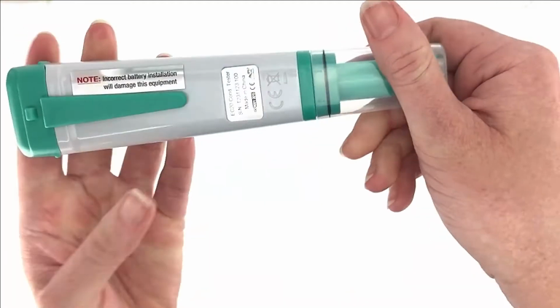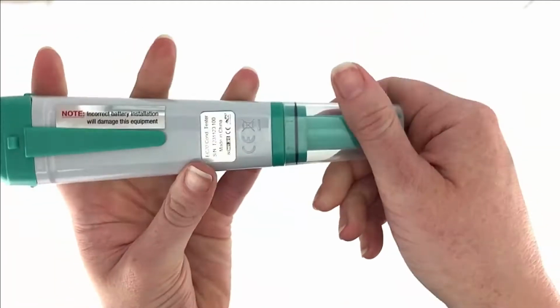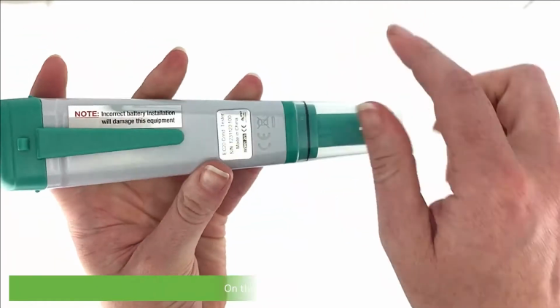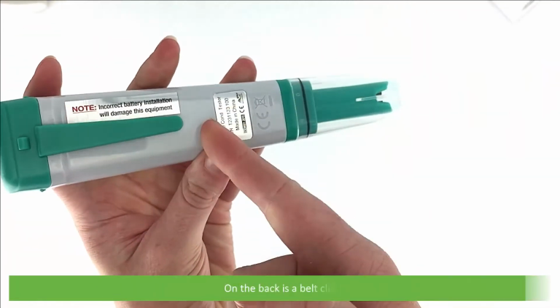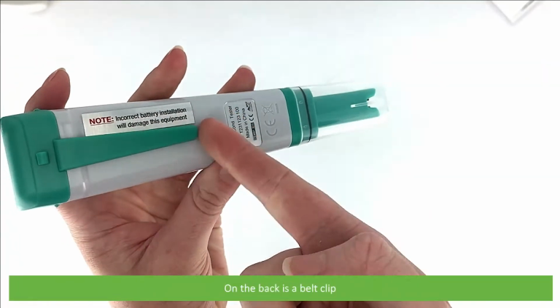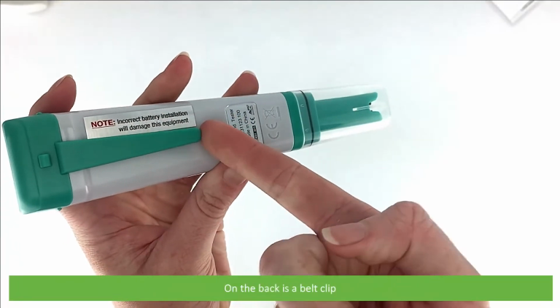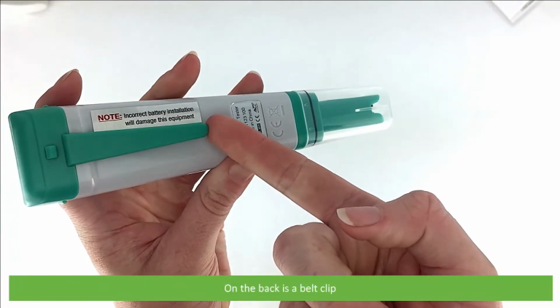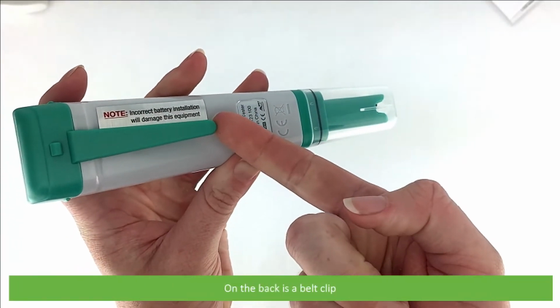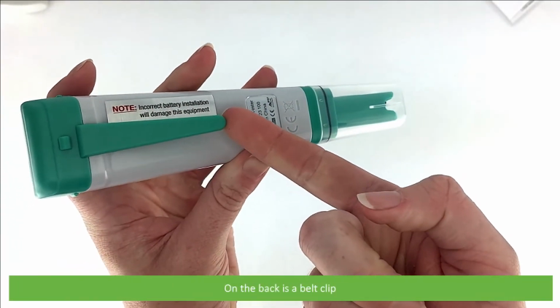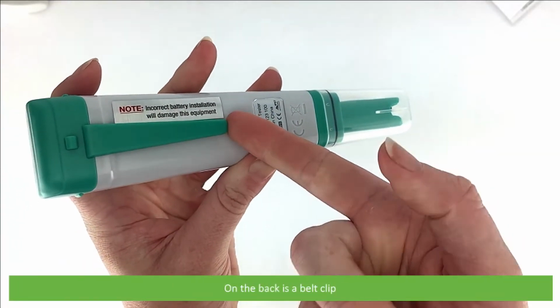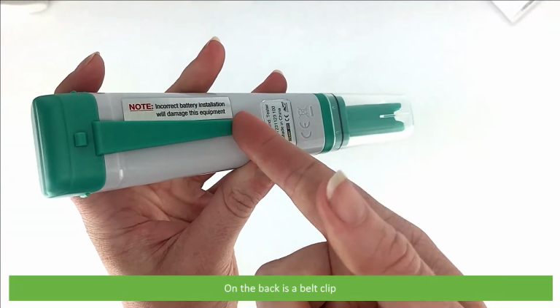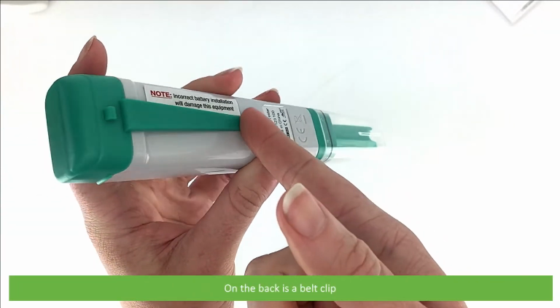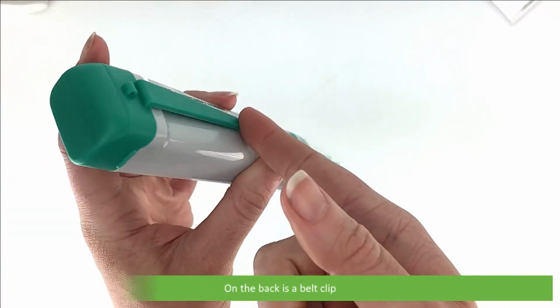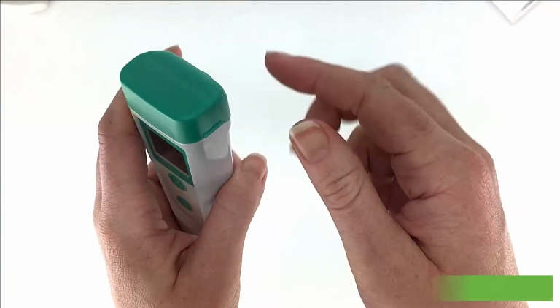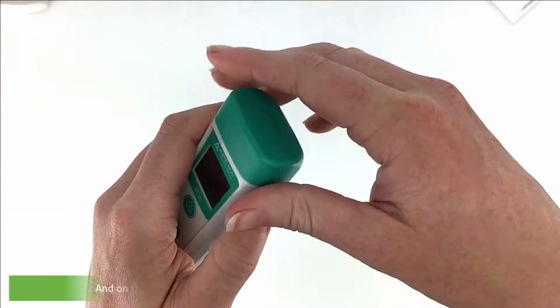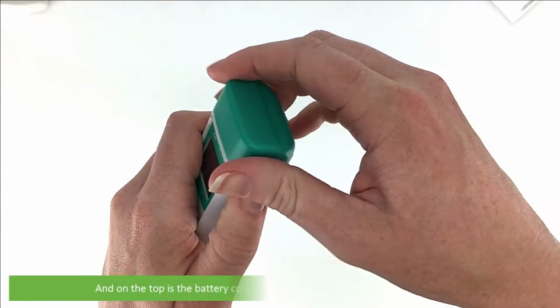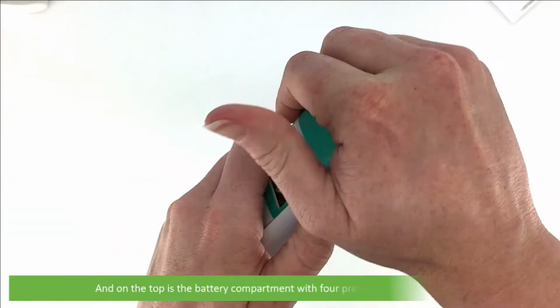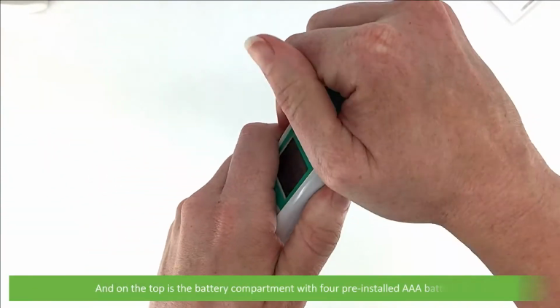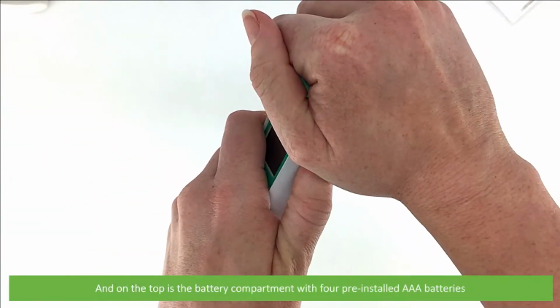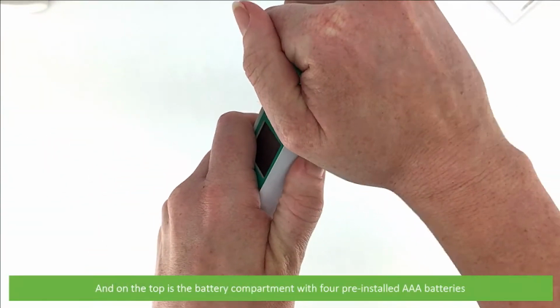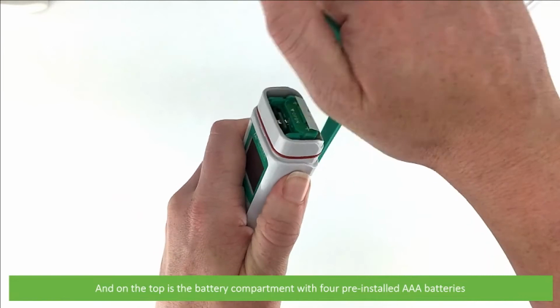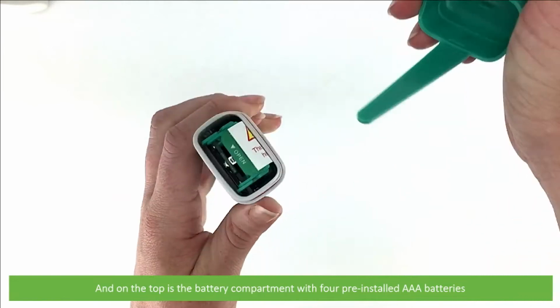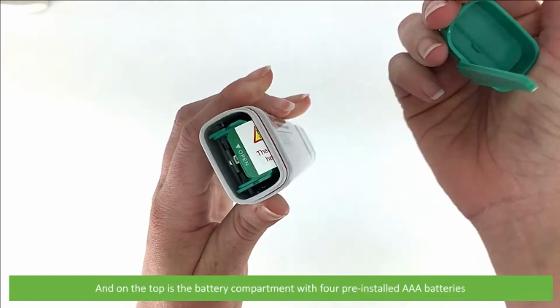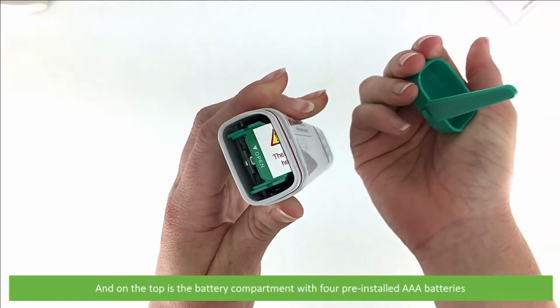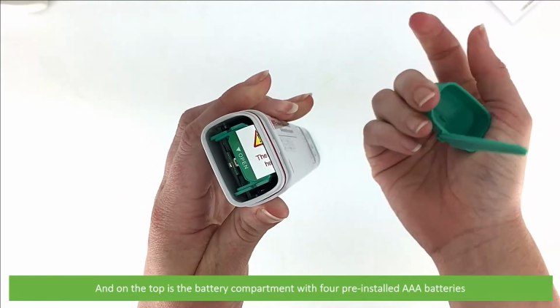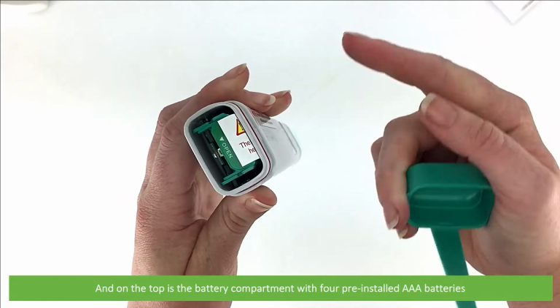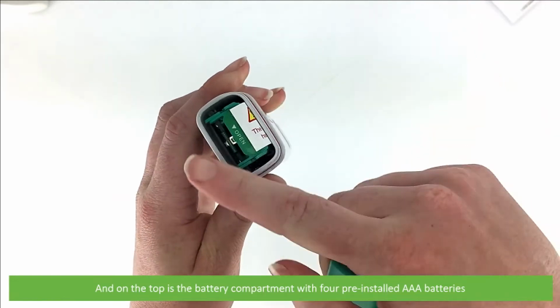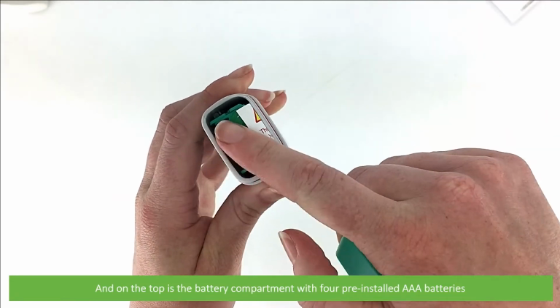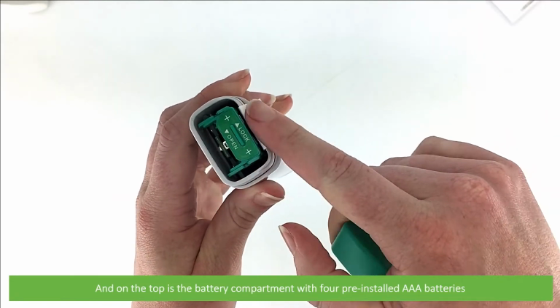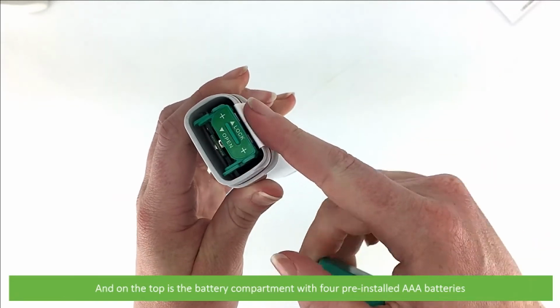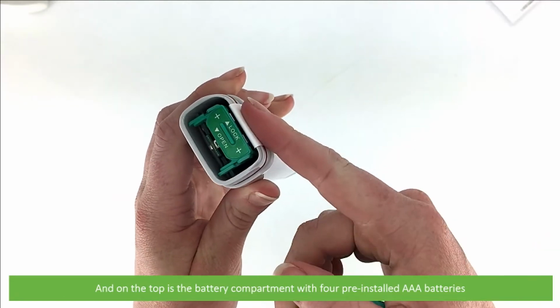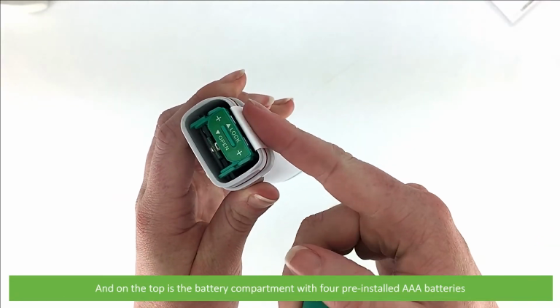On the back is a belt clip, and on the top is a battery compartment with four pre-installed AAA batteries.